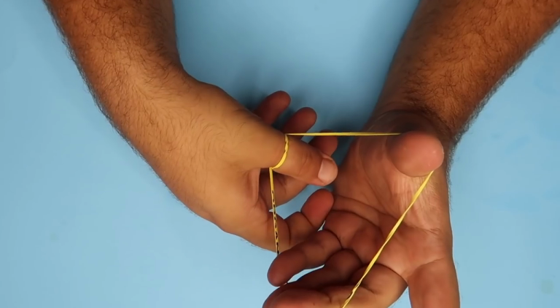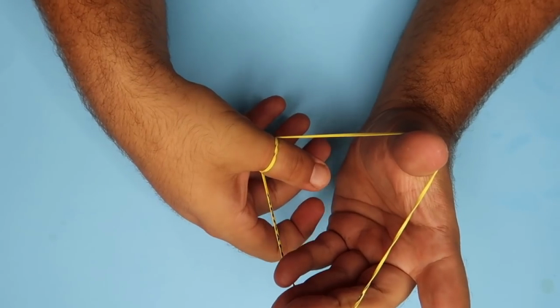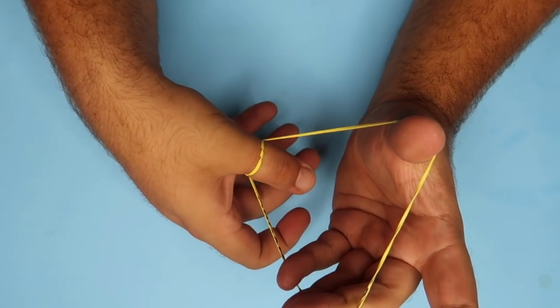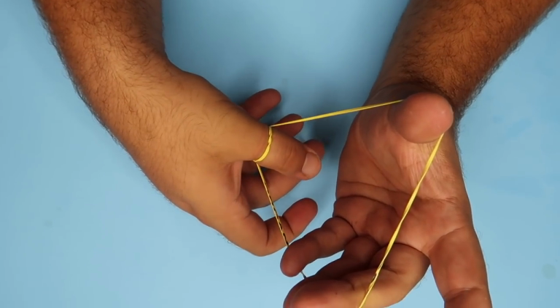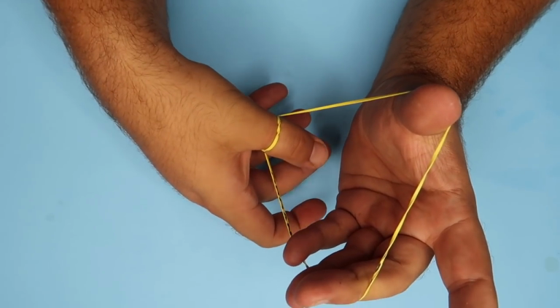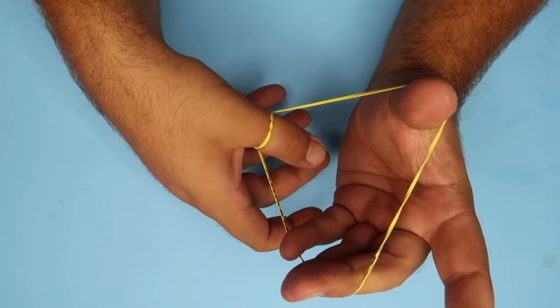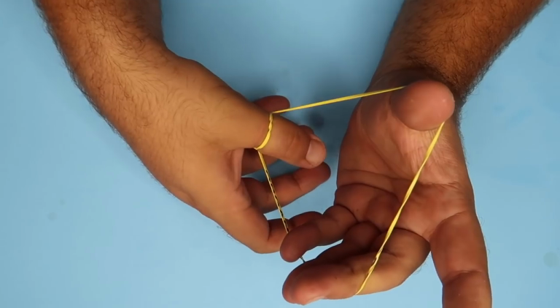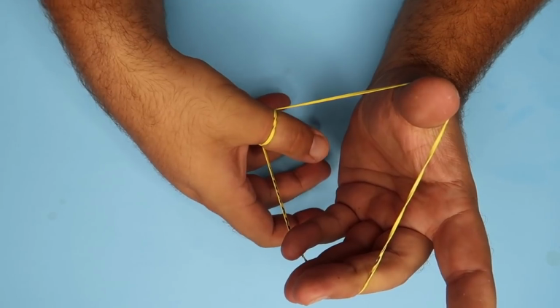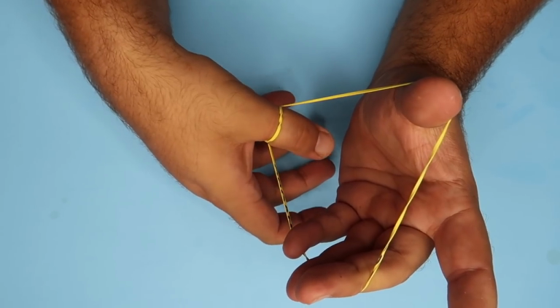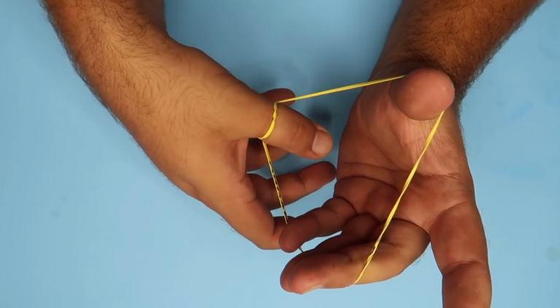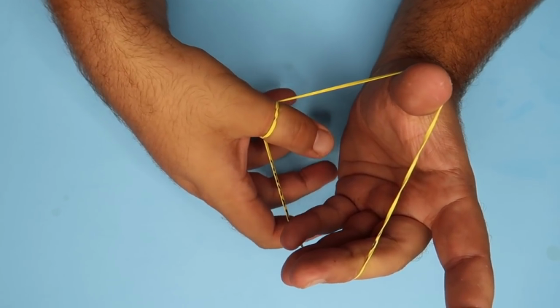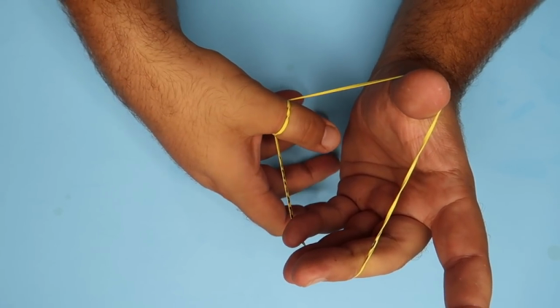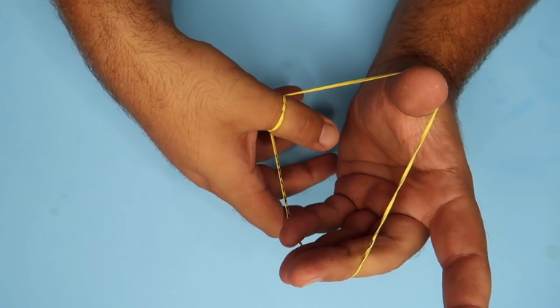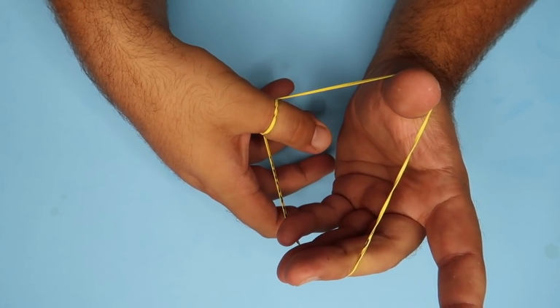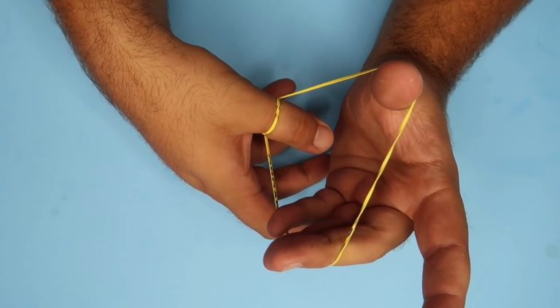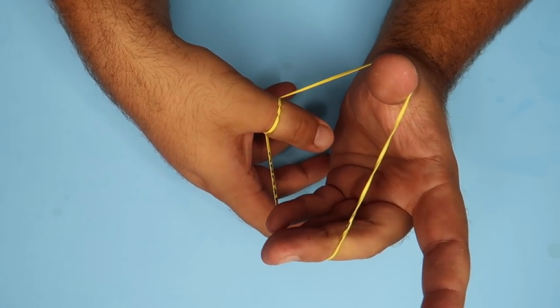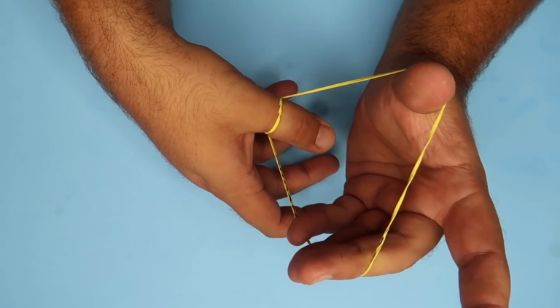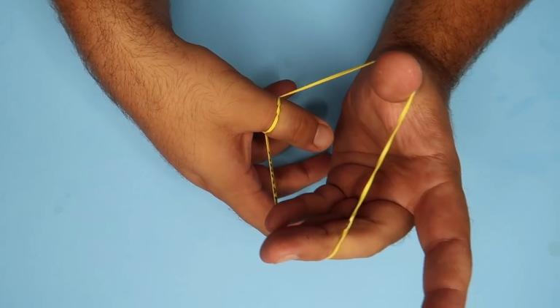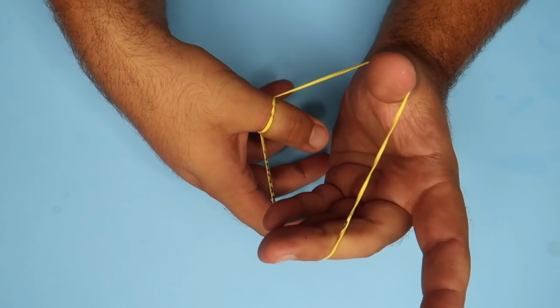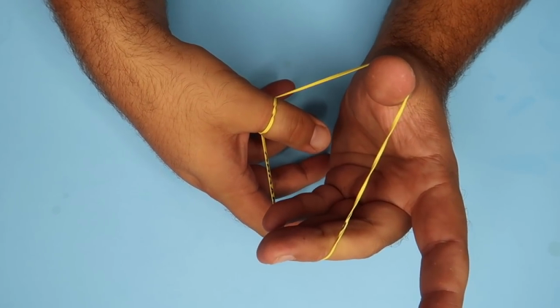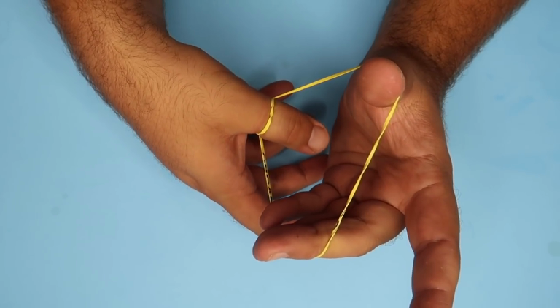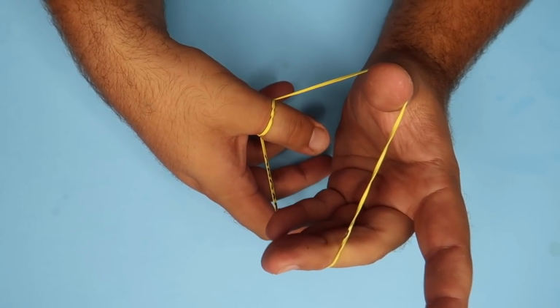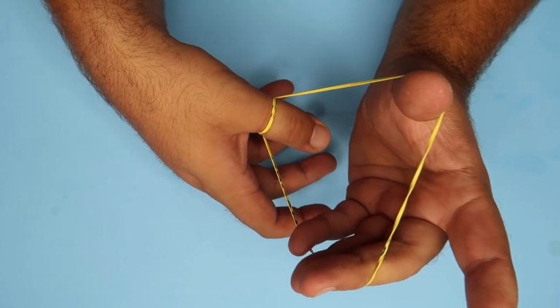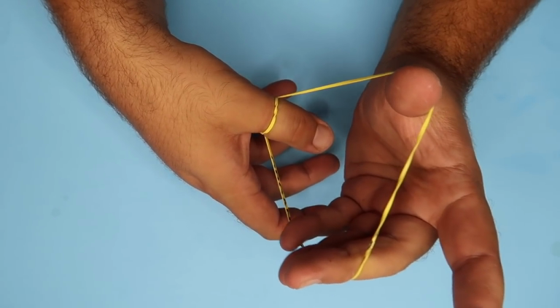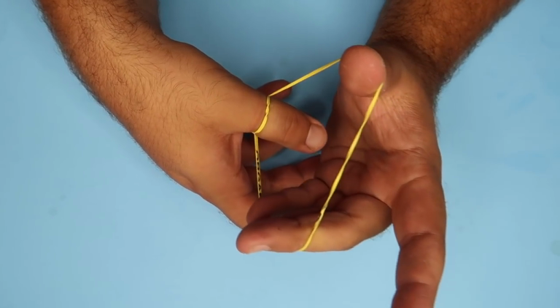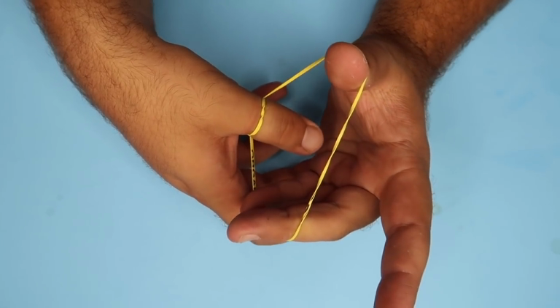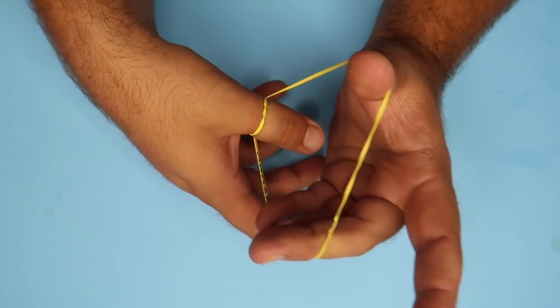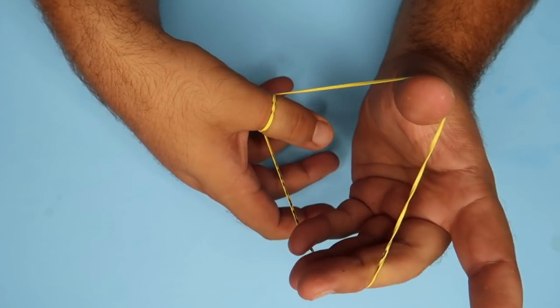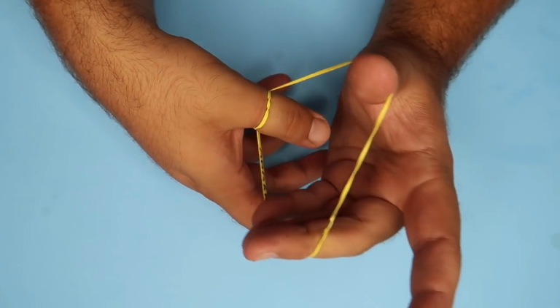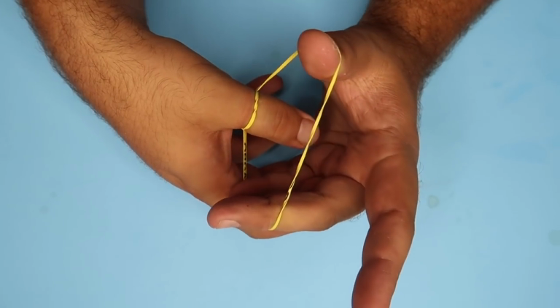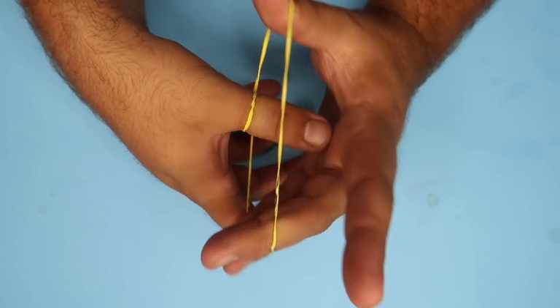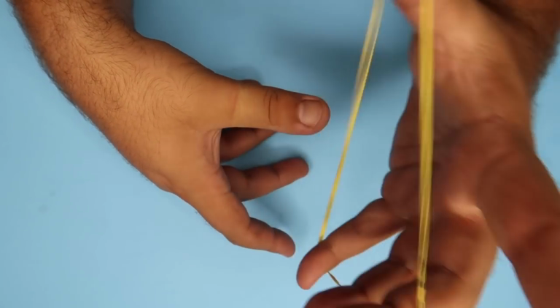I have the rubber band wrapped around my thumb like this, and if I just pull on the count of three — one, two, three — the rubber band will pop right through my thumb.